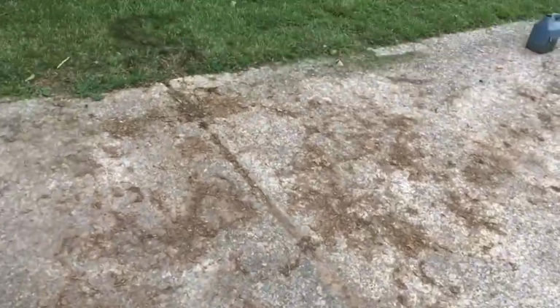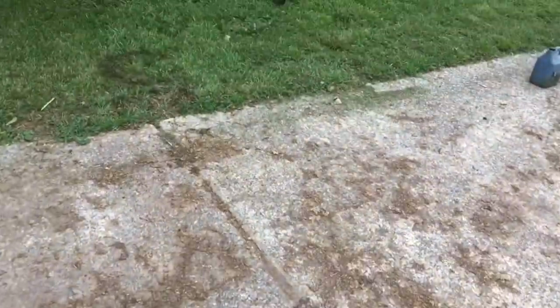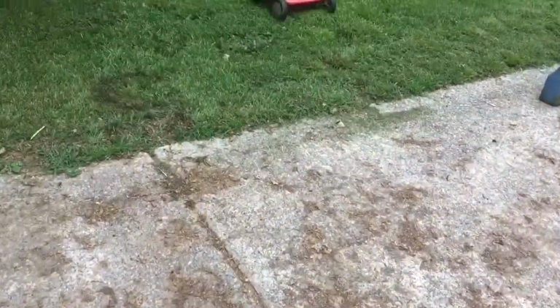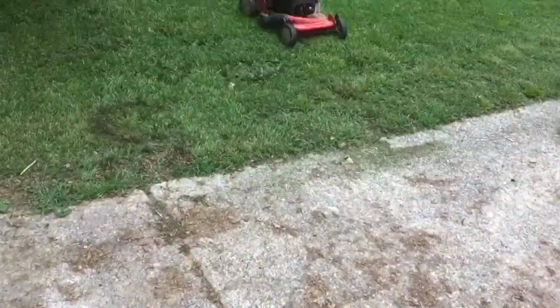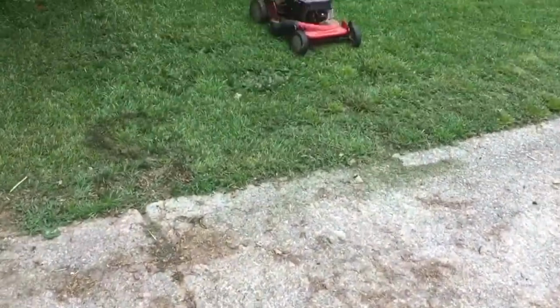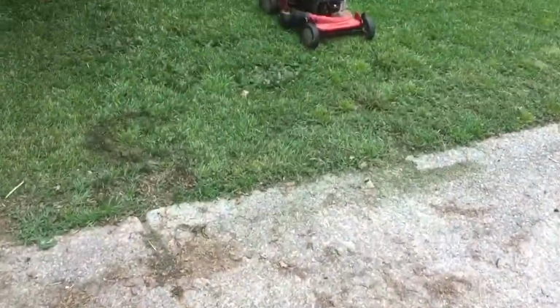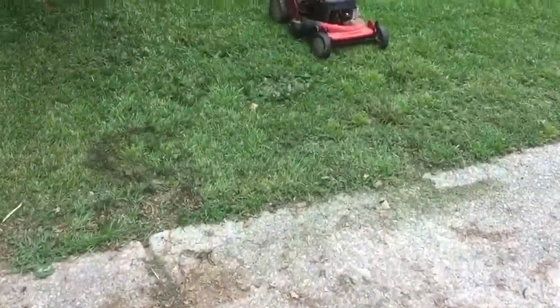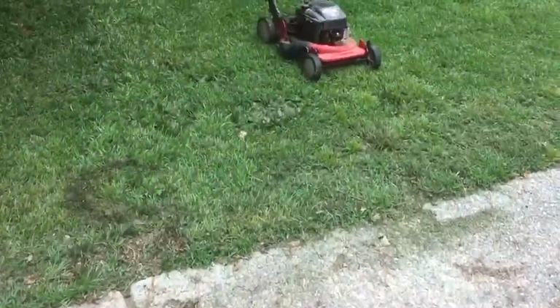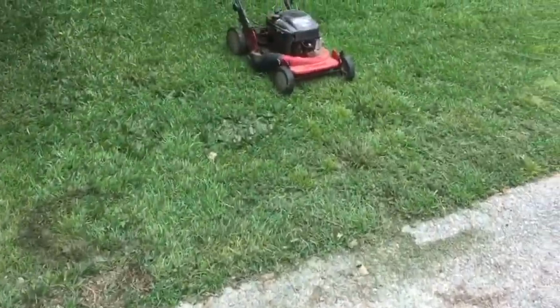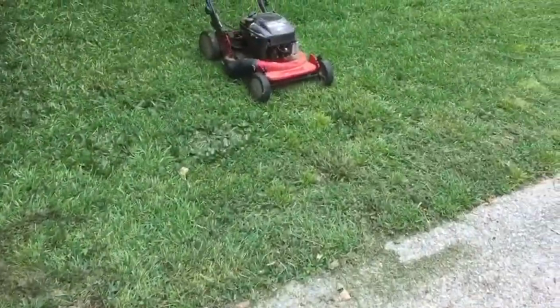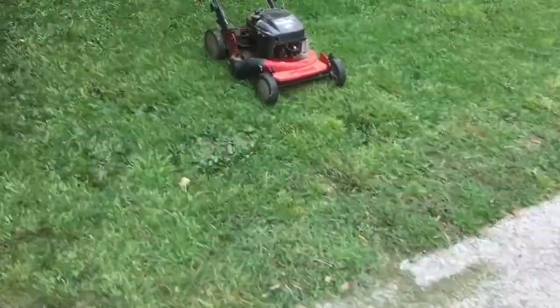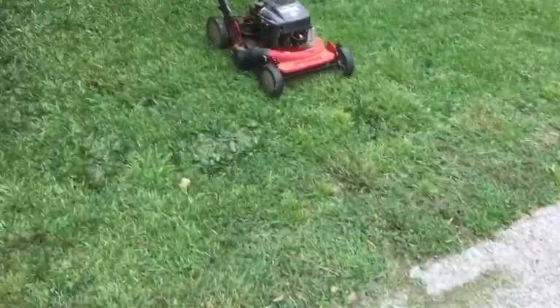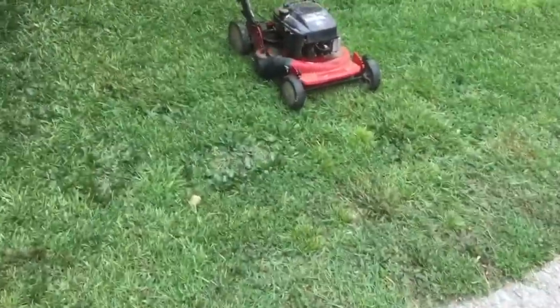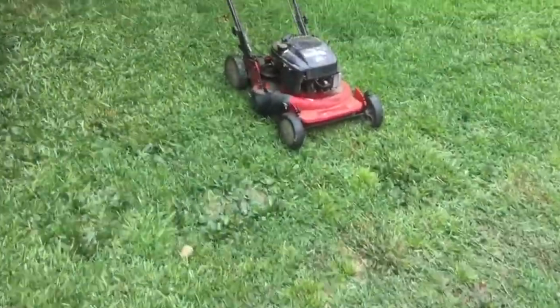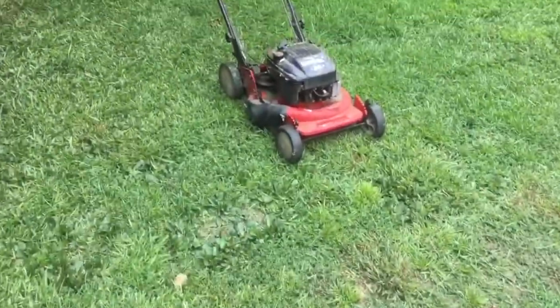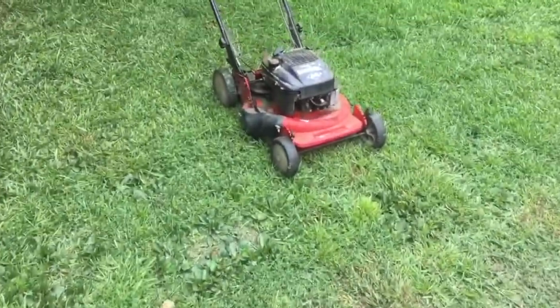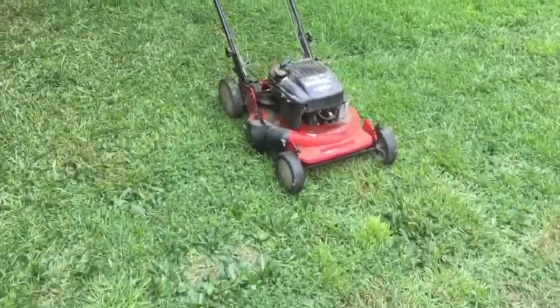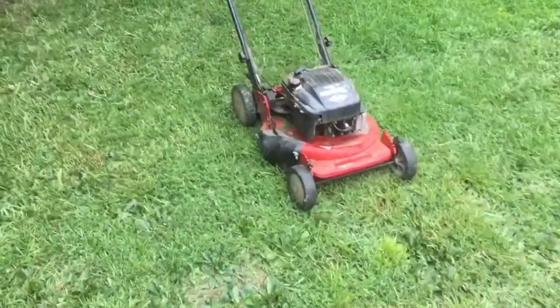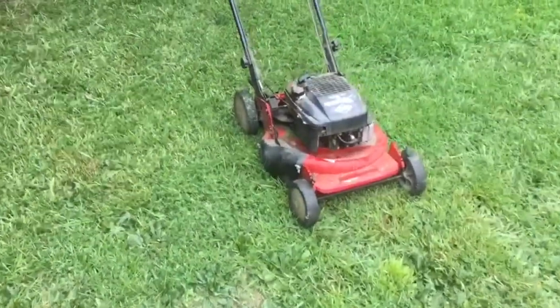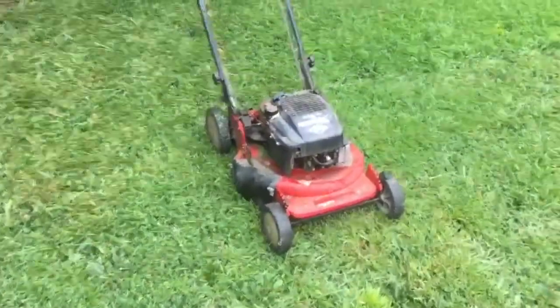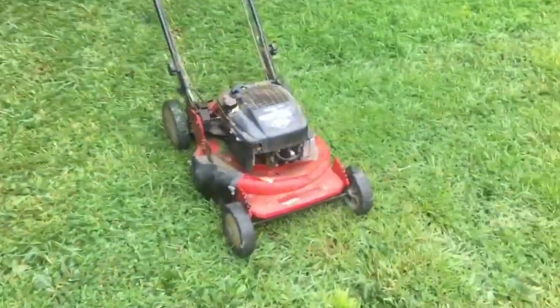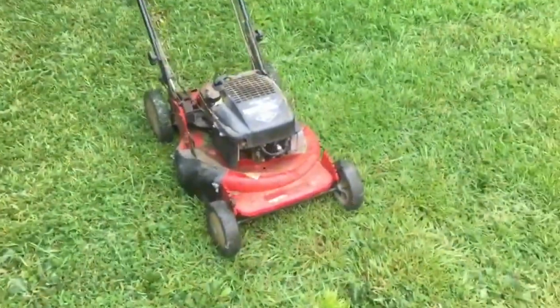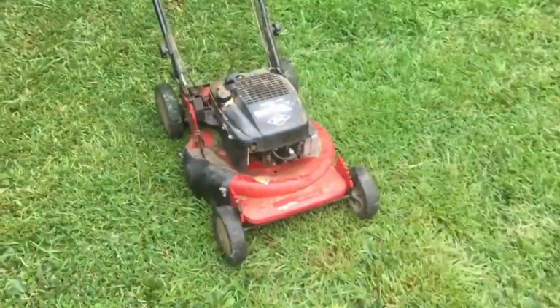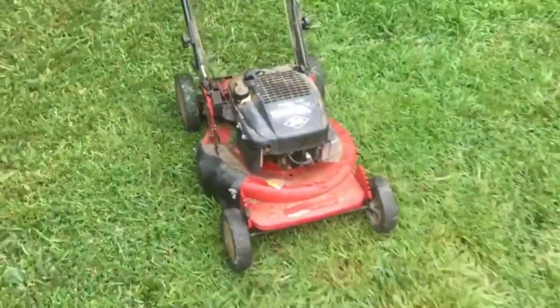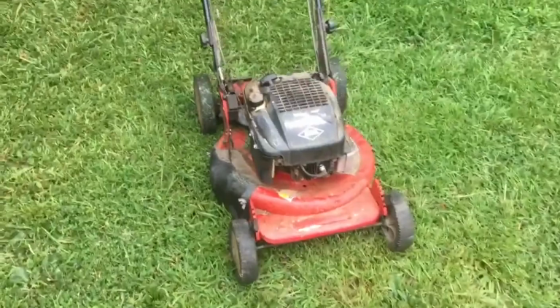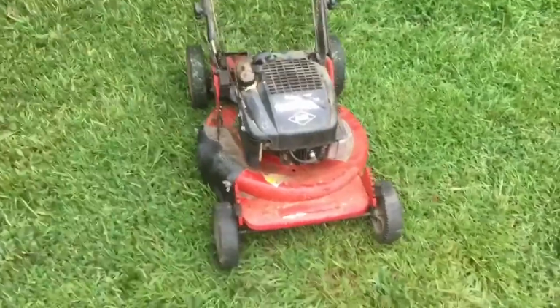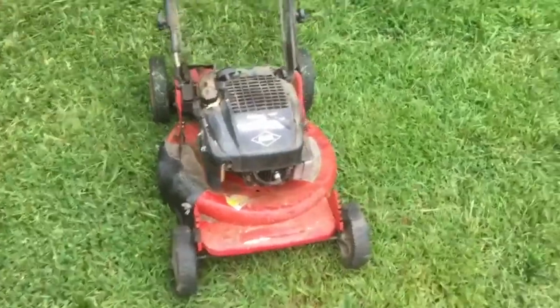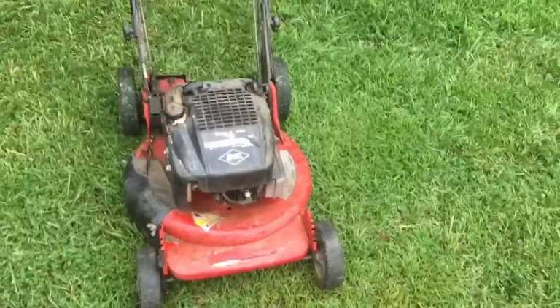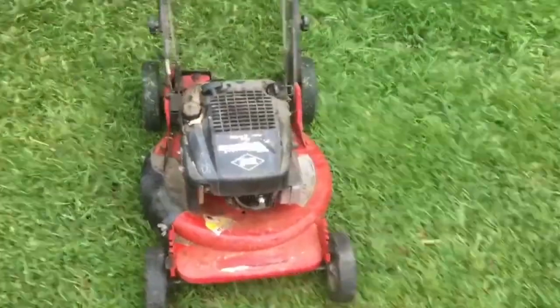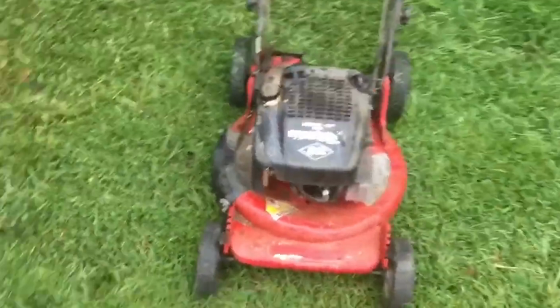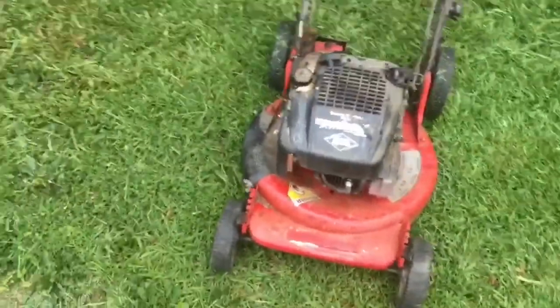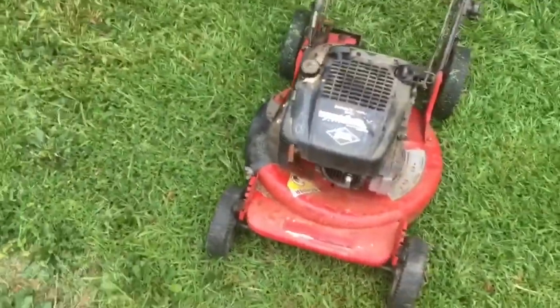This video is gonna be called how to start a 1992 Snapper Ninja.